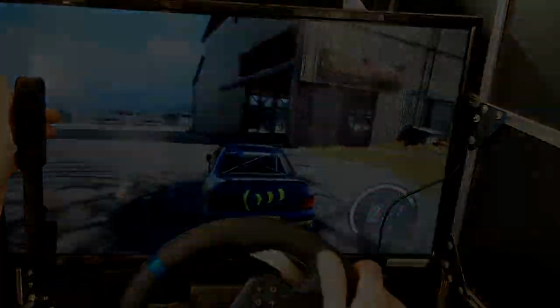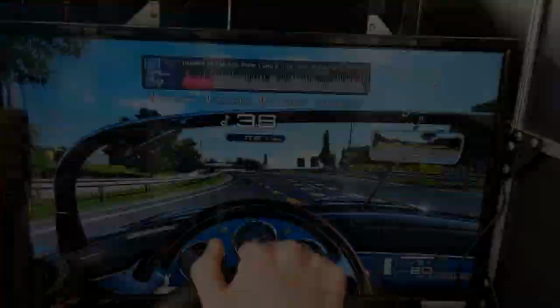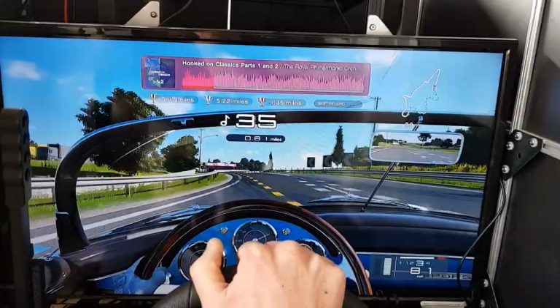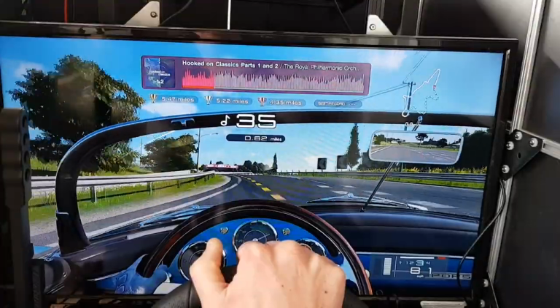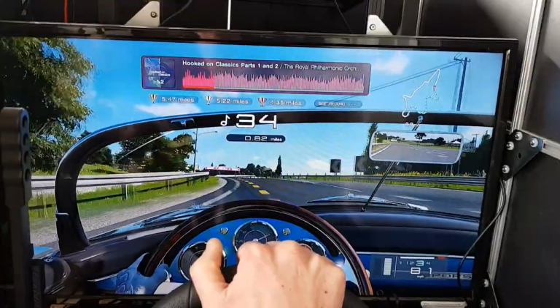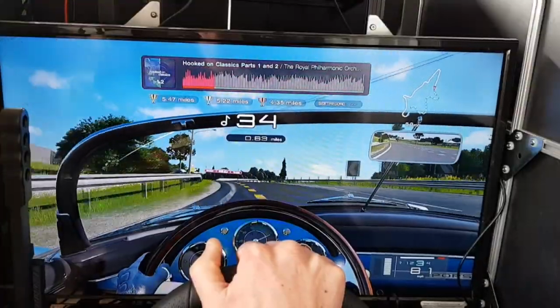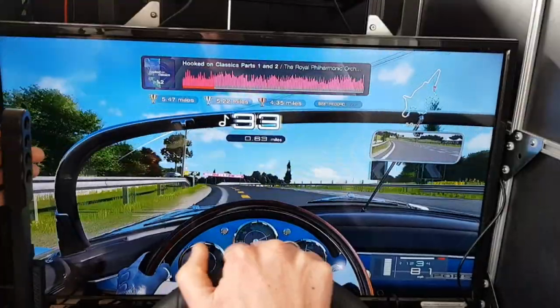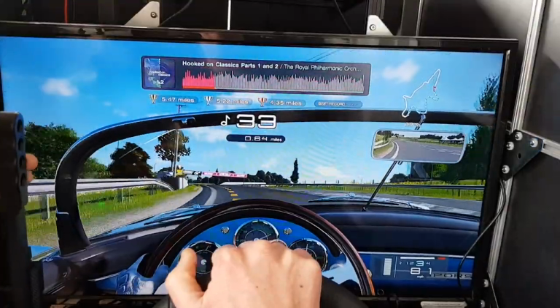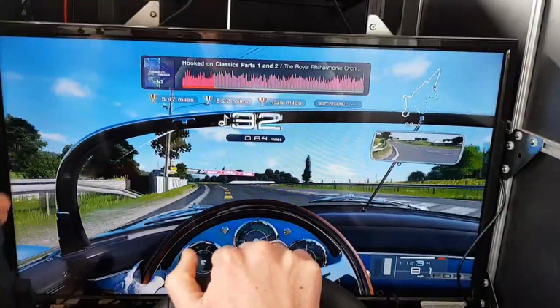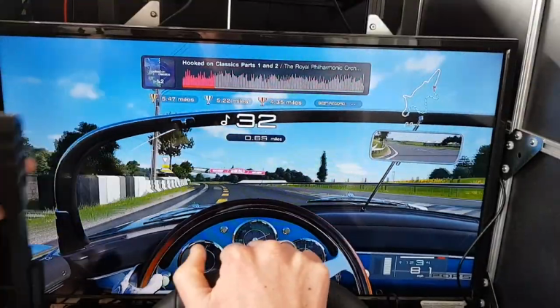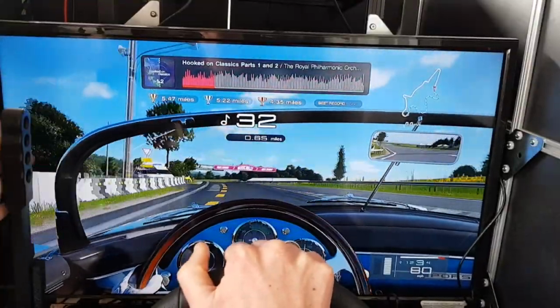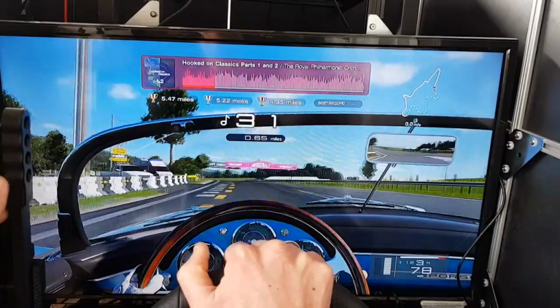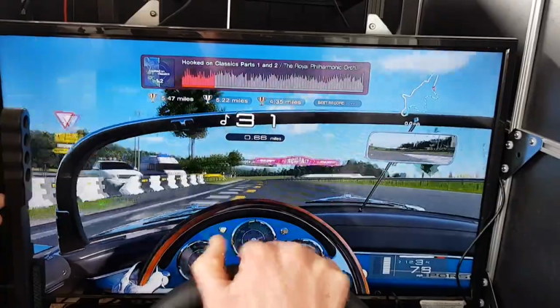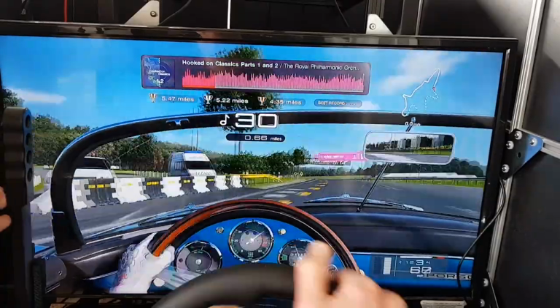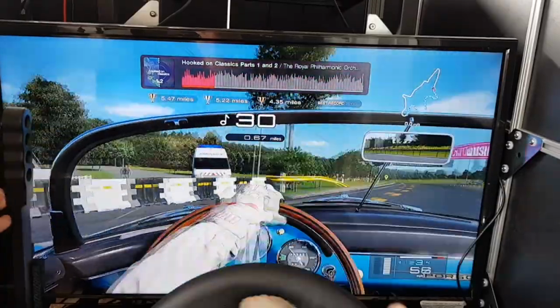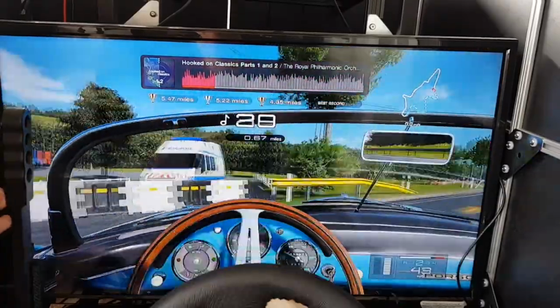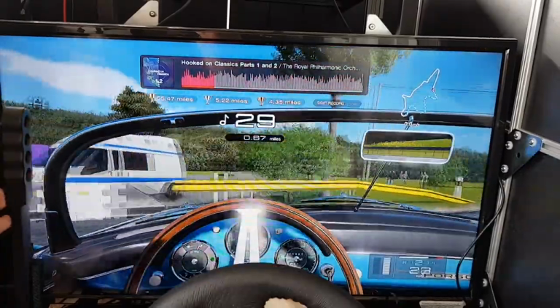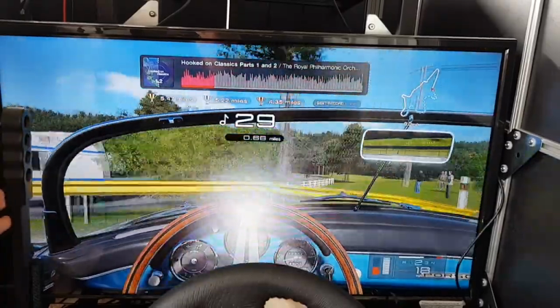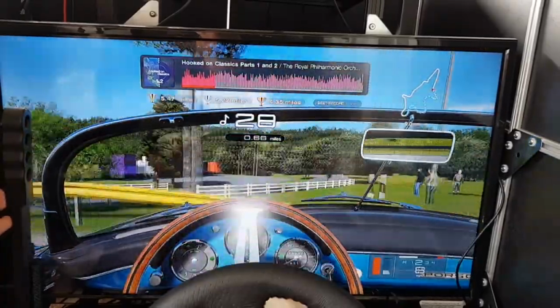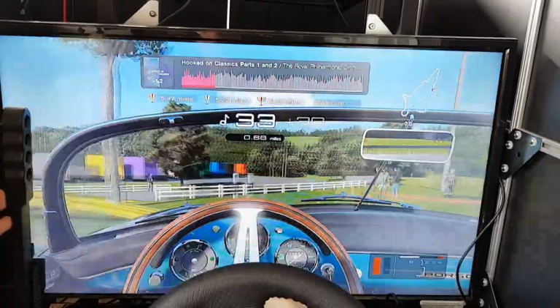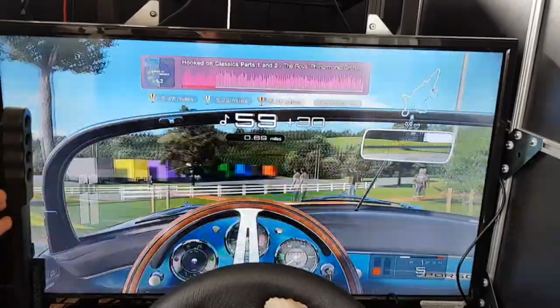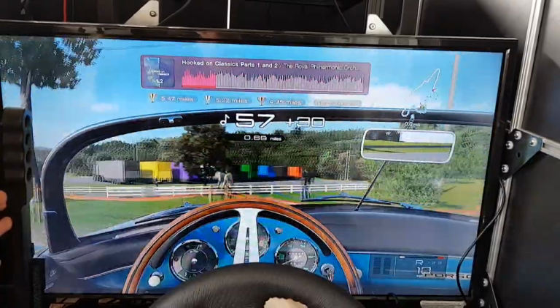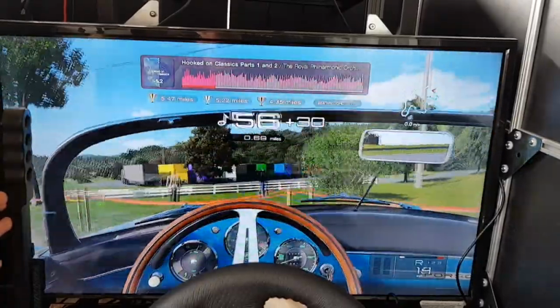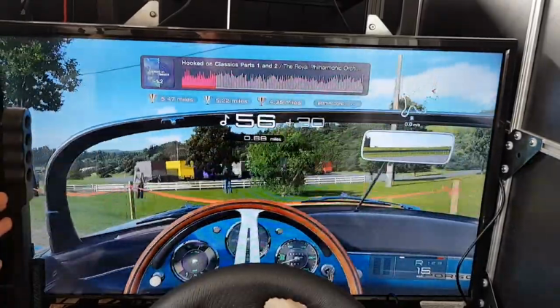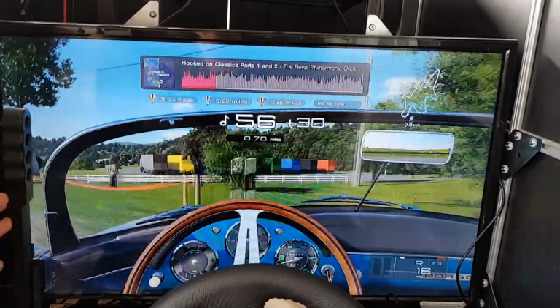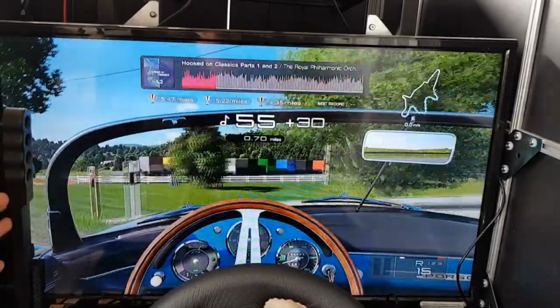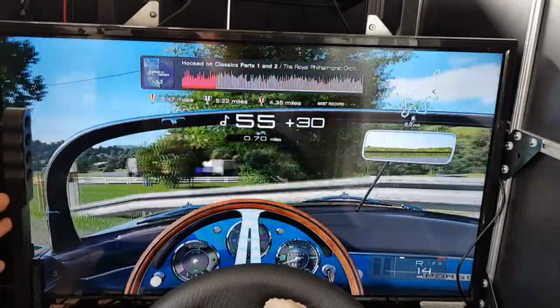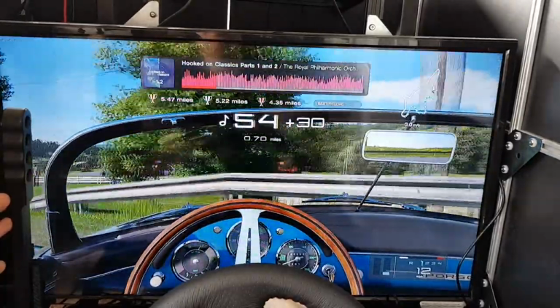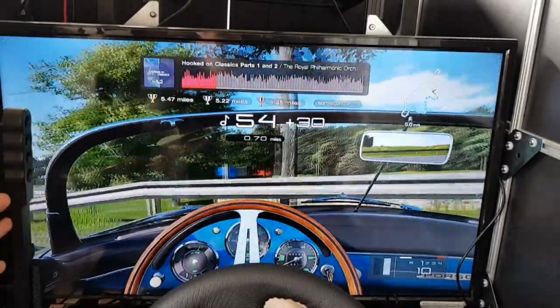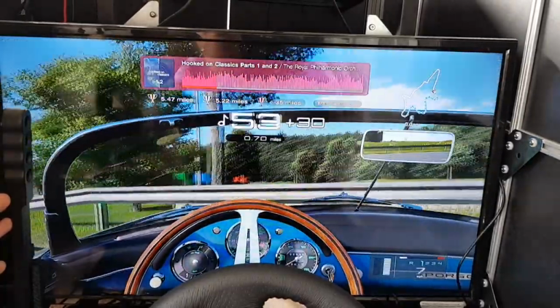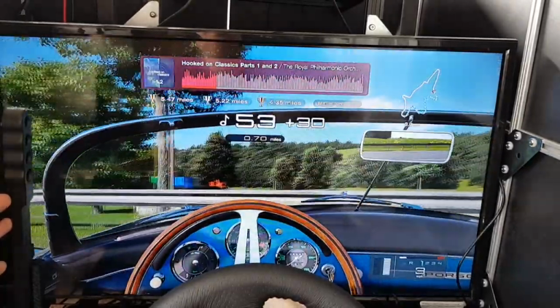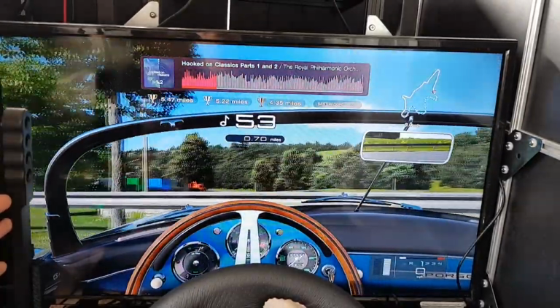Now a bit of Gran Turismo 7. And I'm no better at Gran Turismo 7.